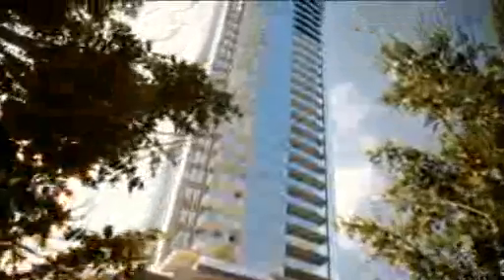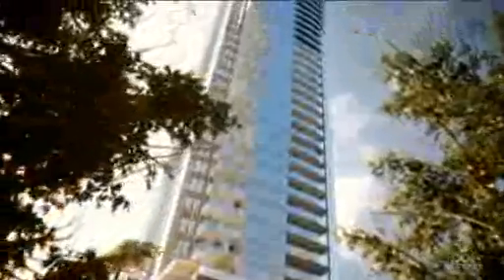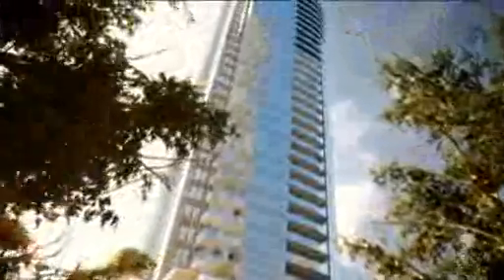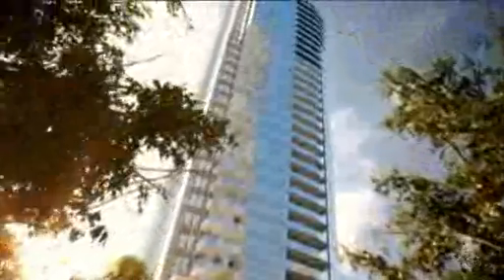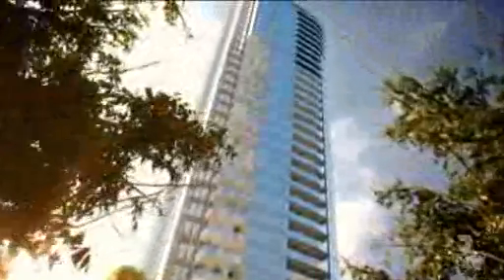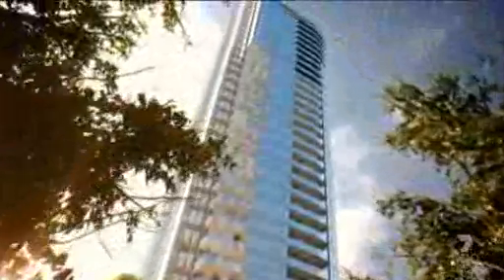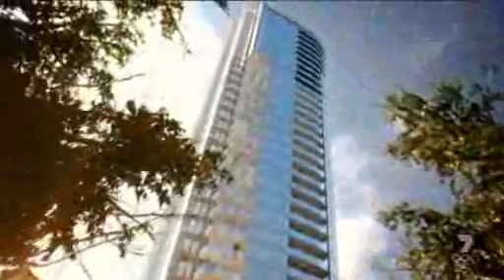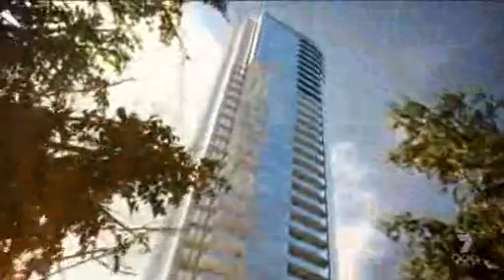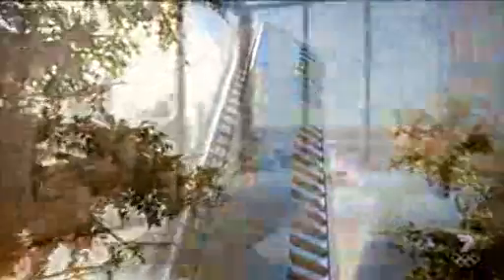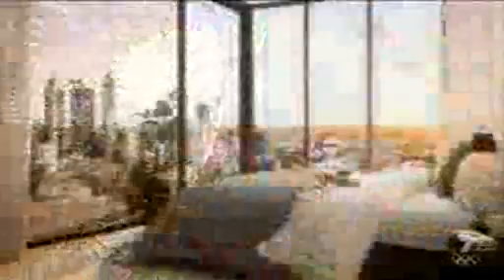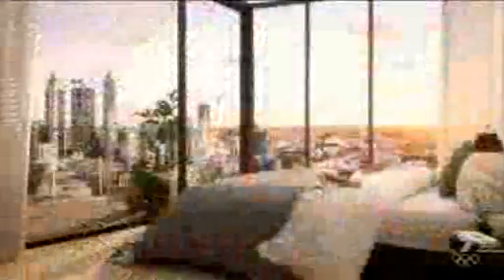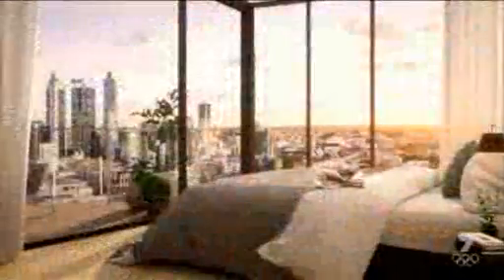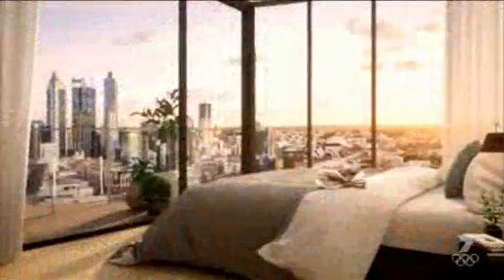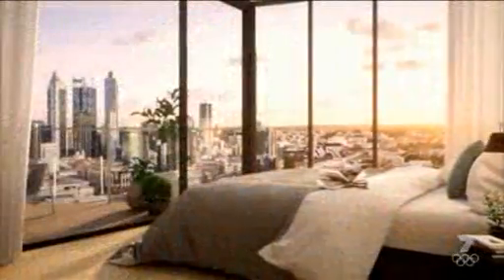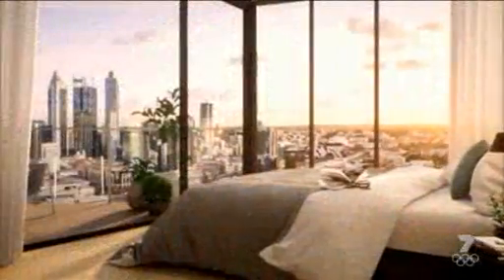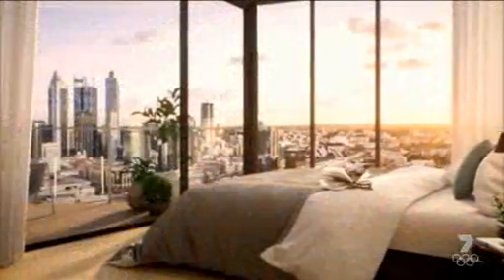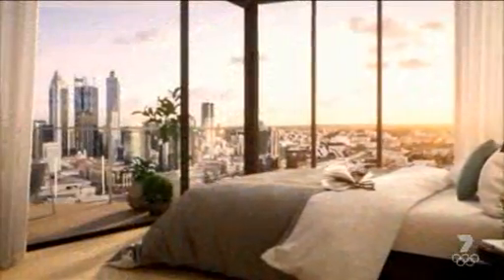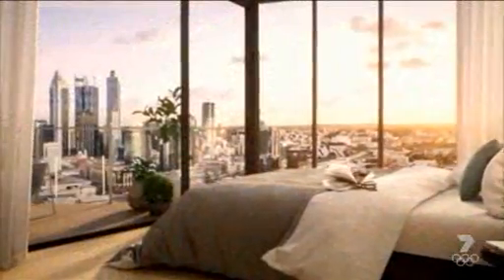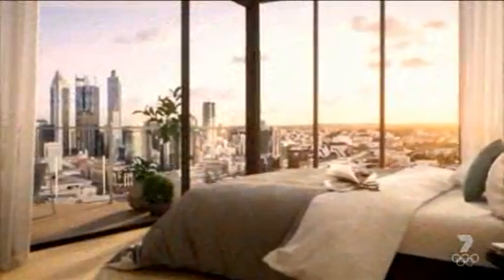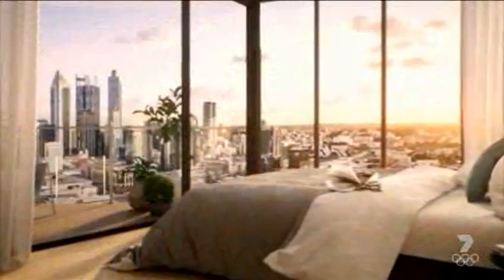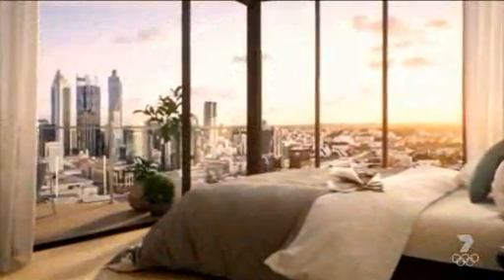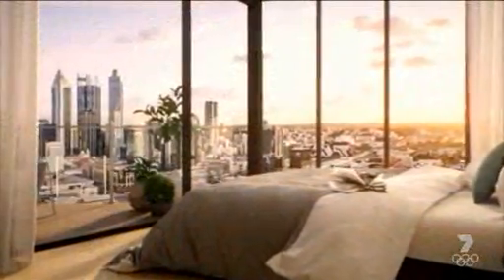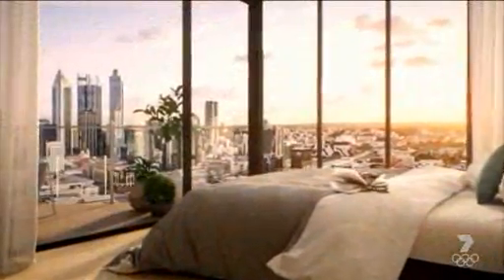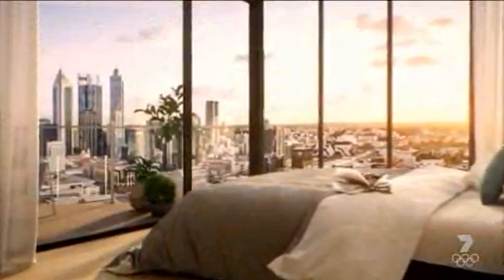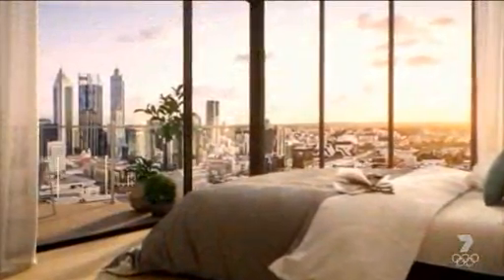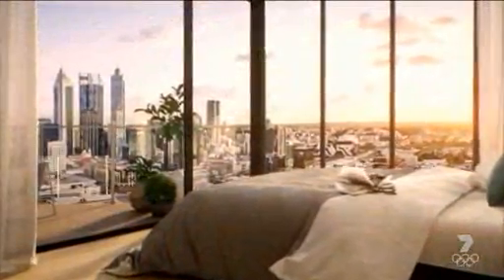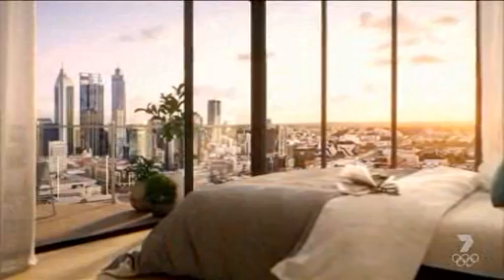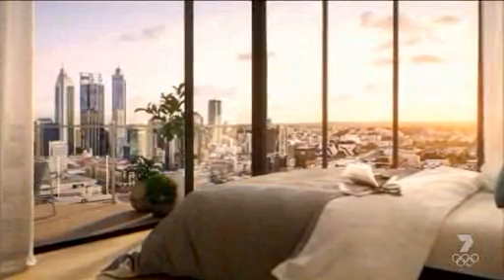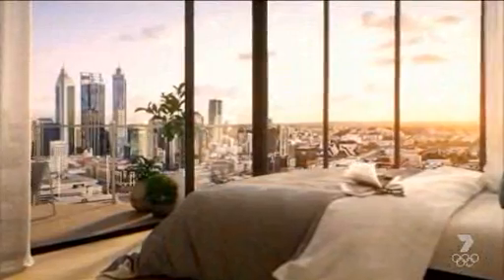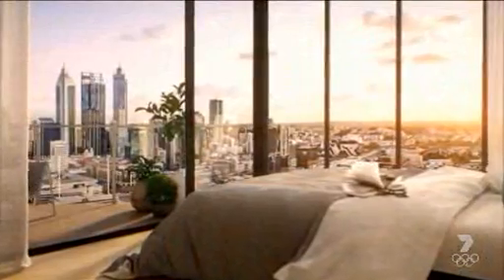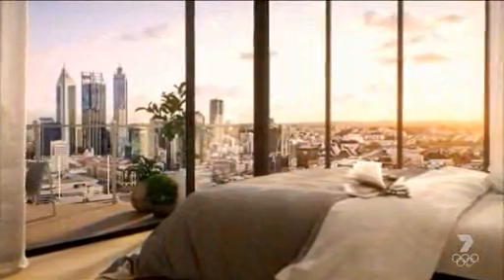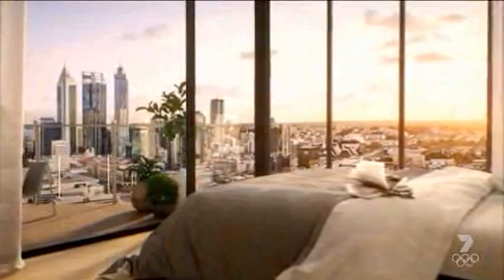Very sleek design, curtain walling, recessed balconies, 33 storeys — a magnificent building.